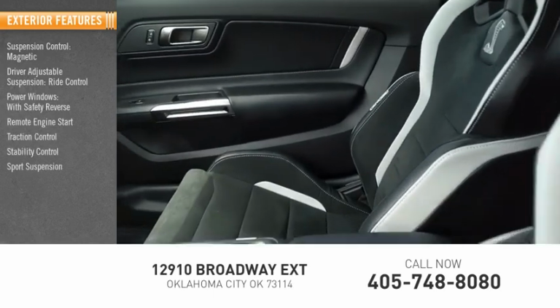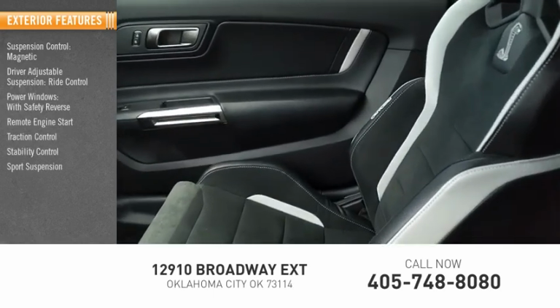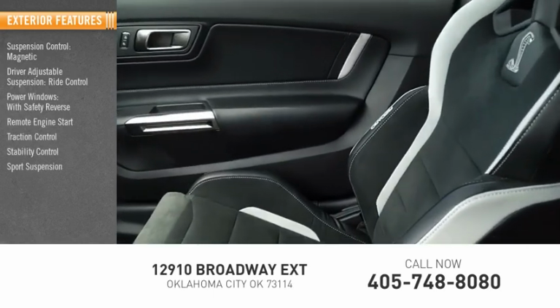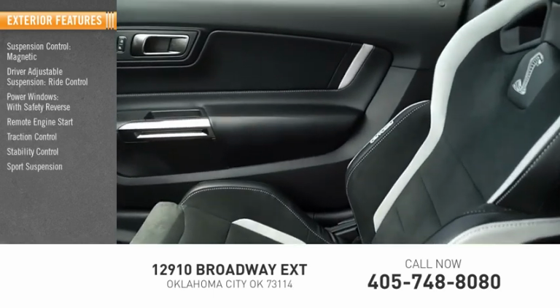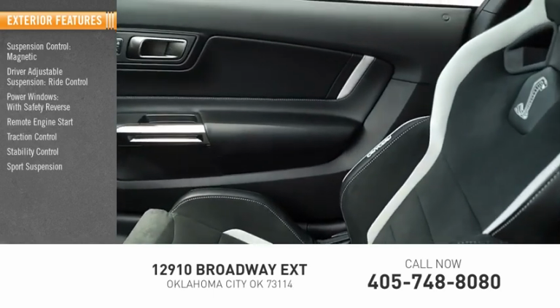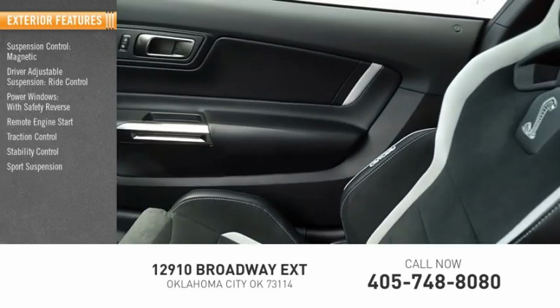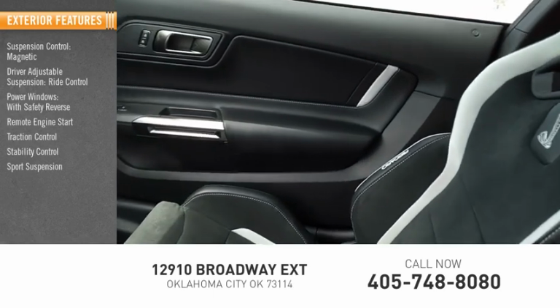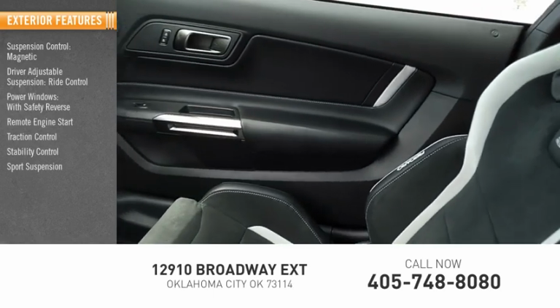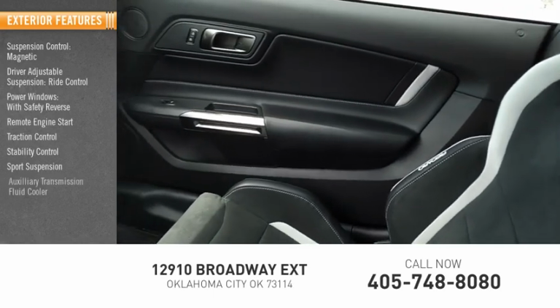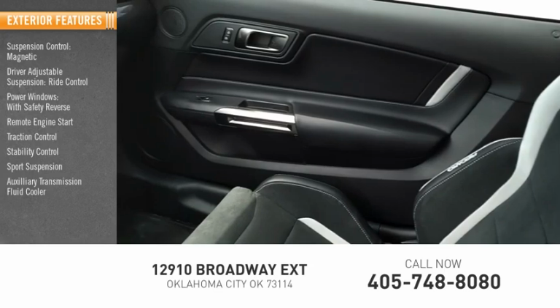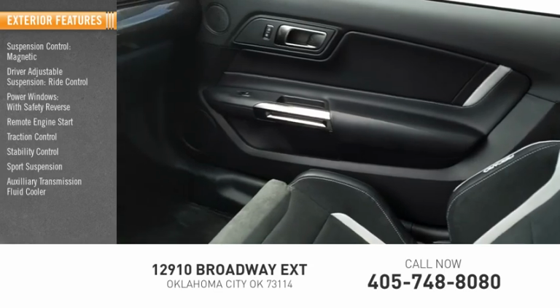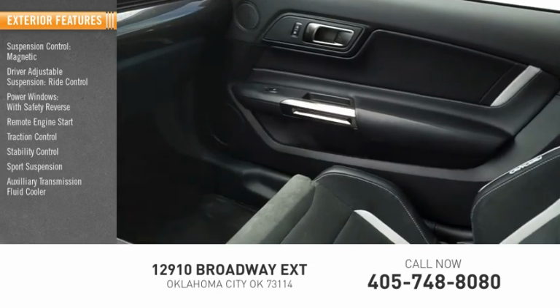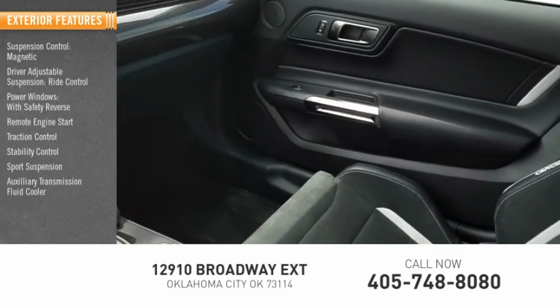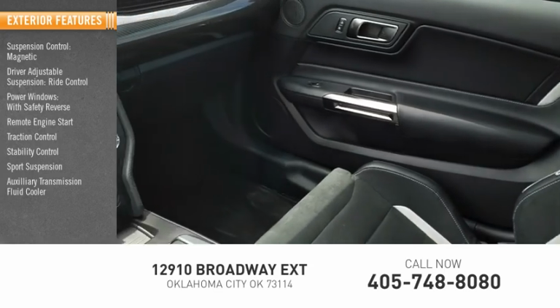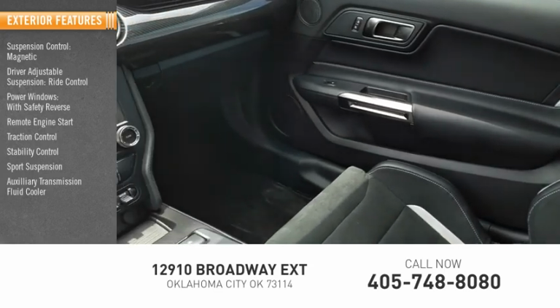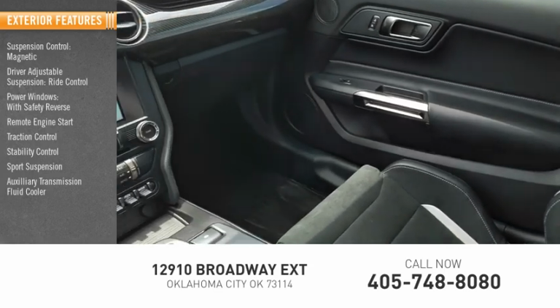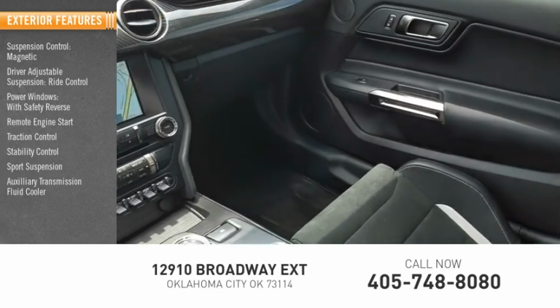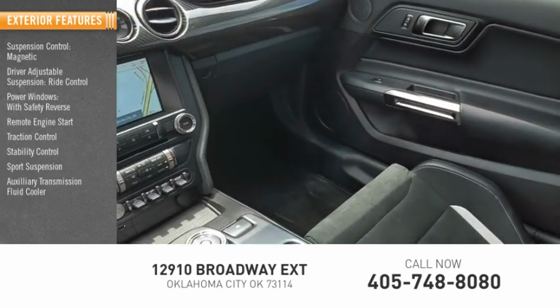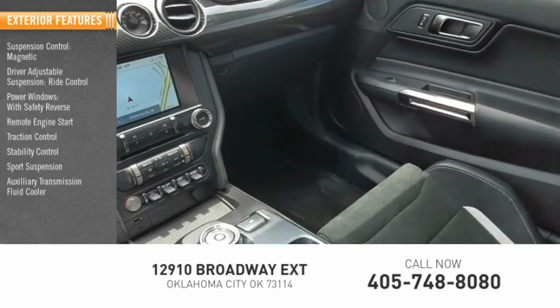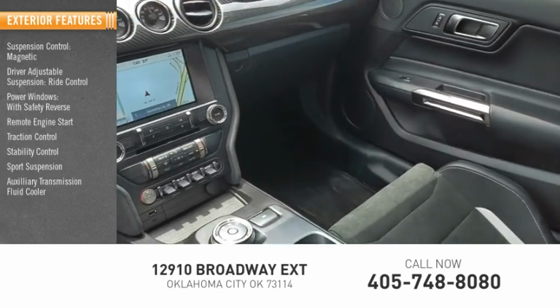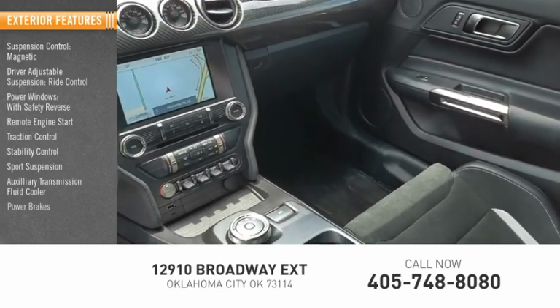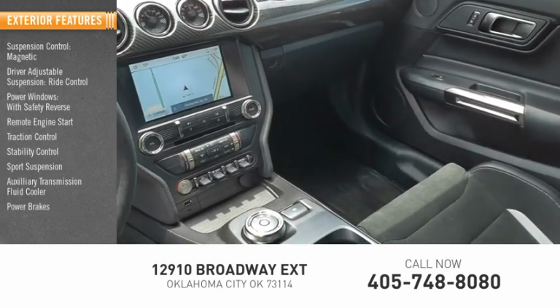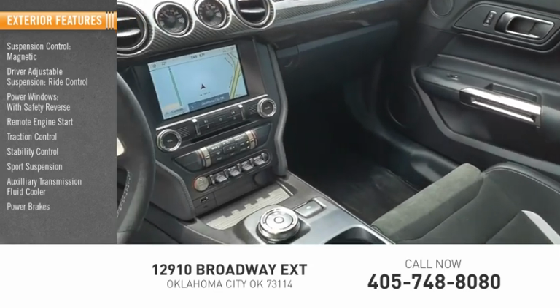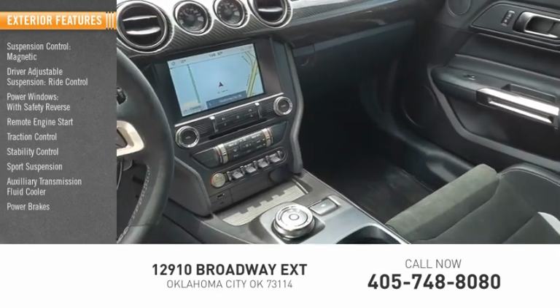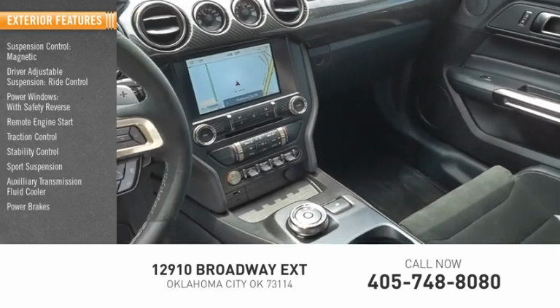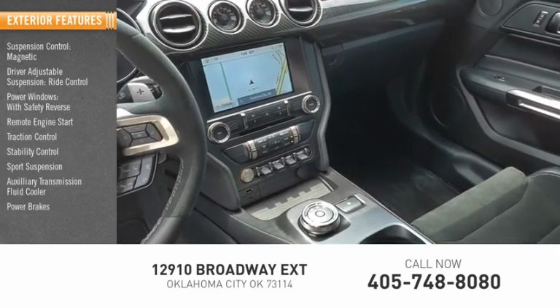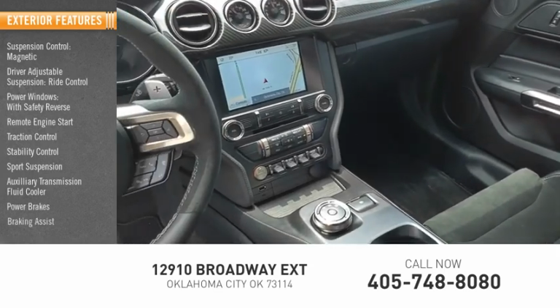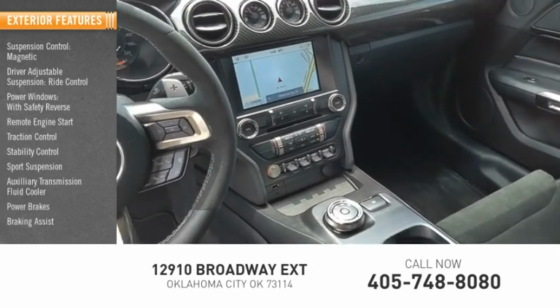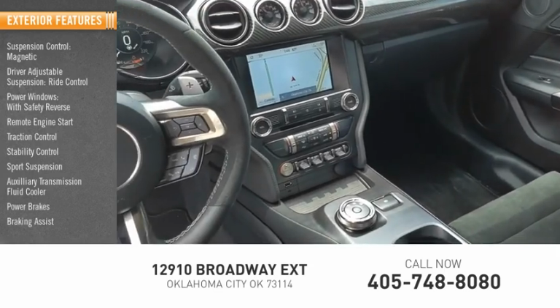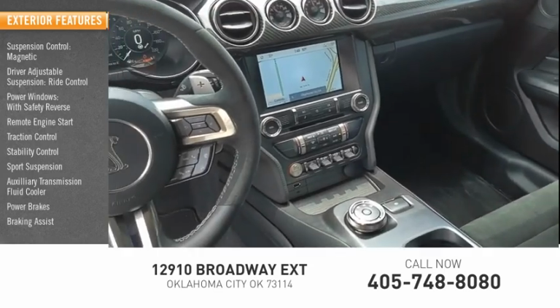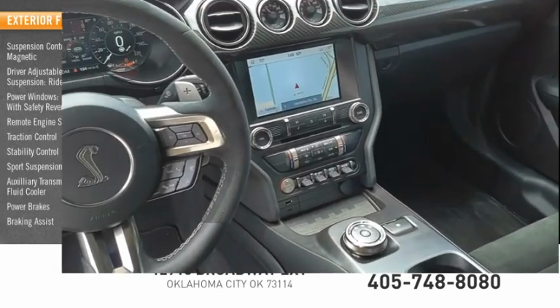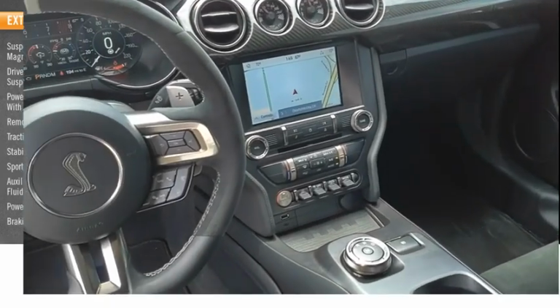Sport Suspension, Auxiliary Transmission Fluid Cooler, Power Brakes, Braking Assist.